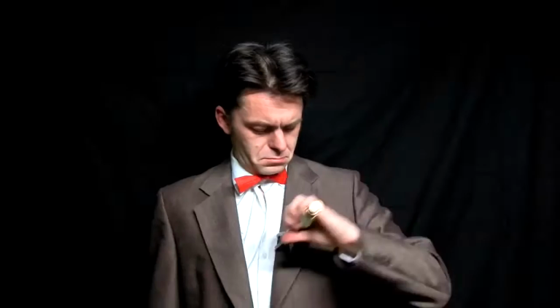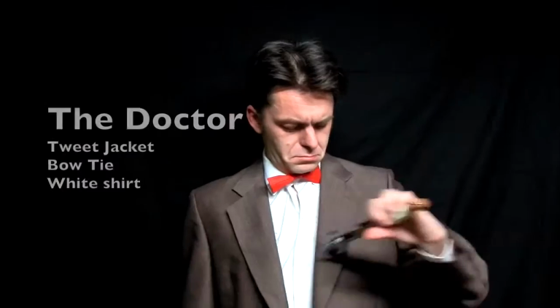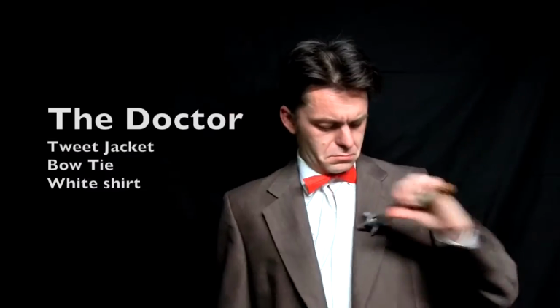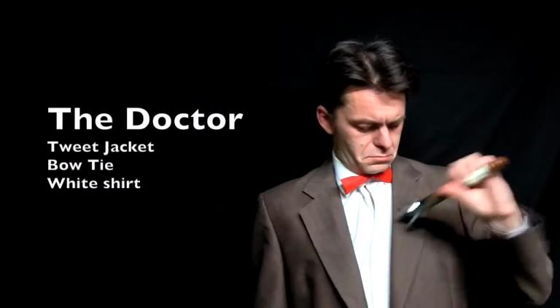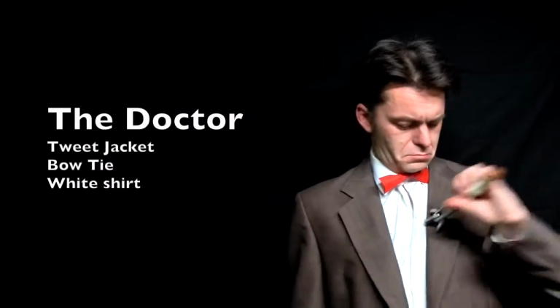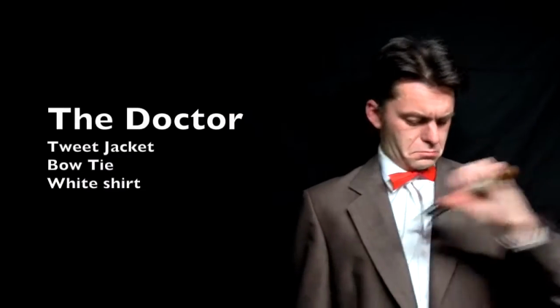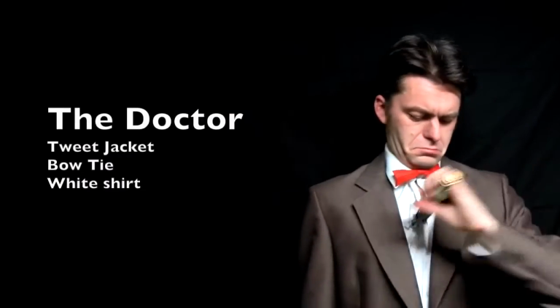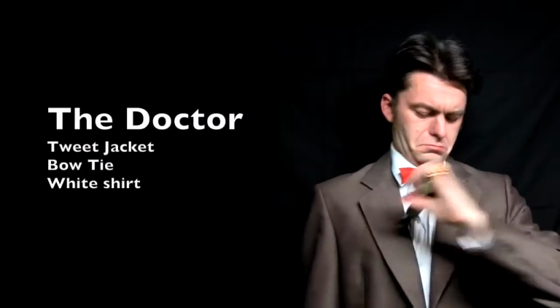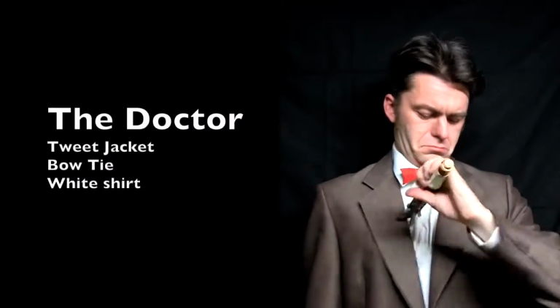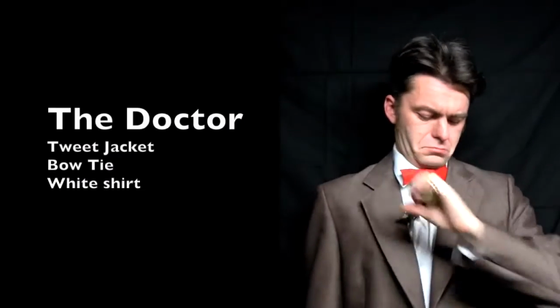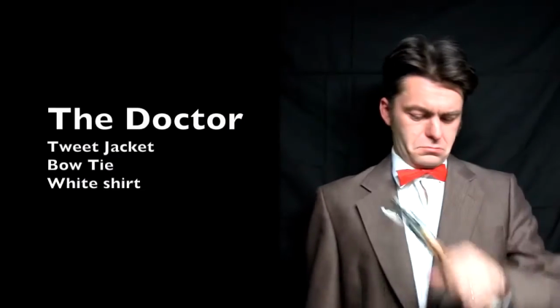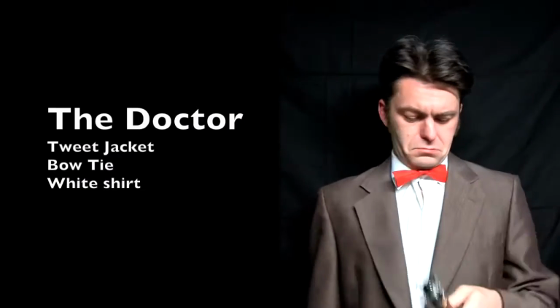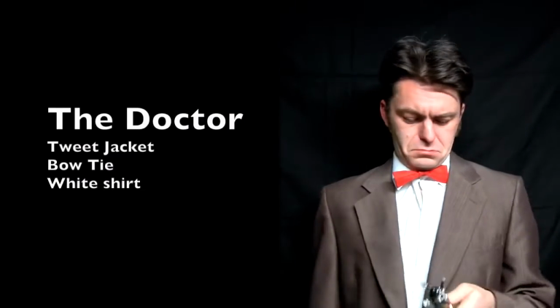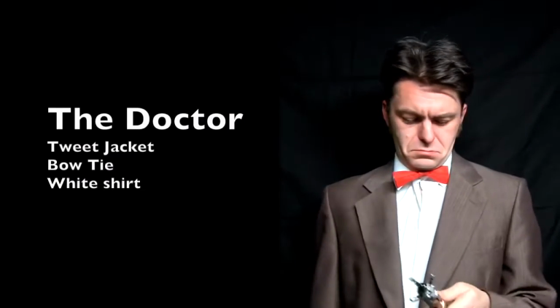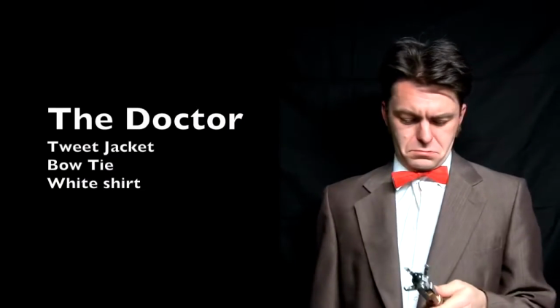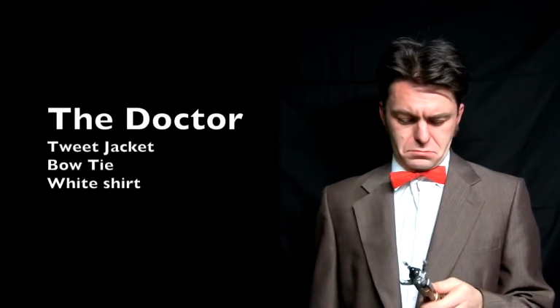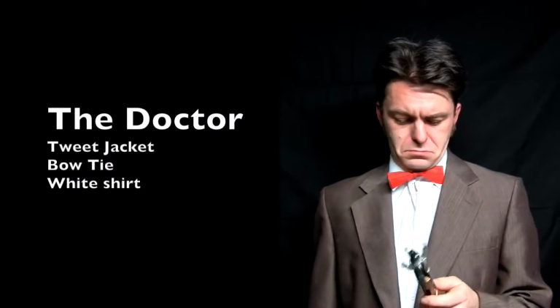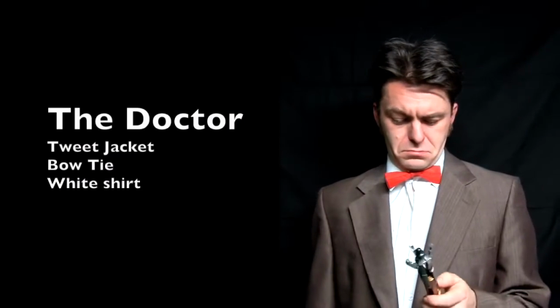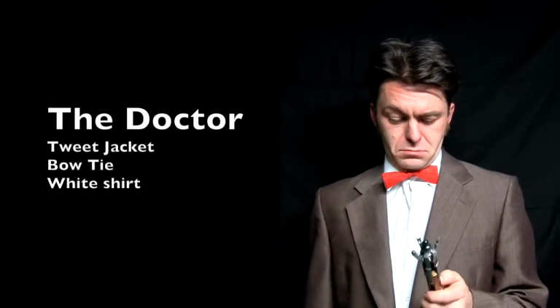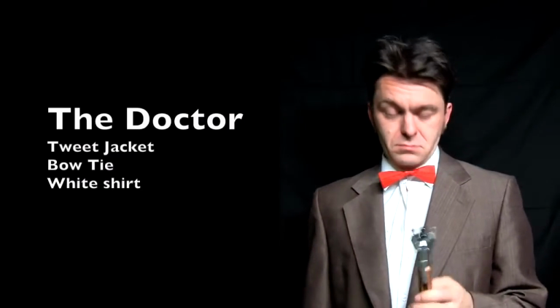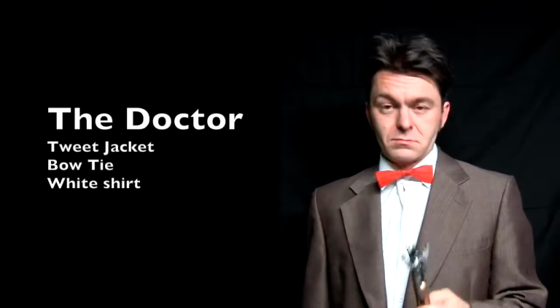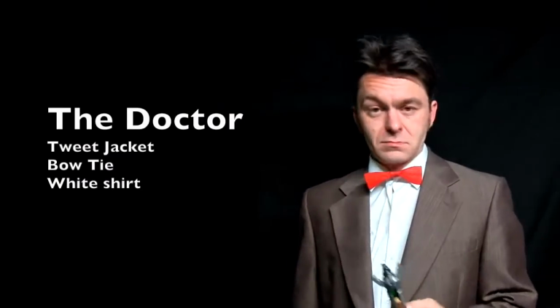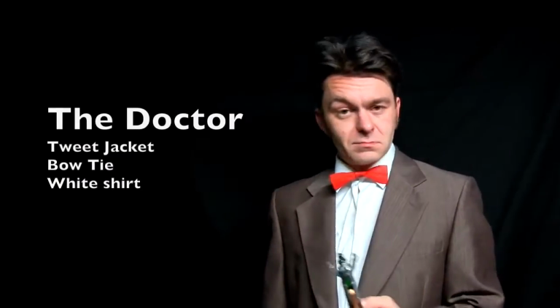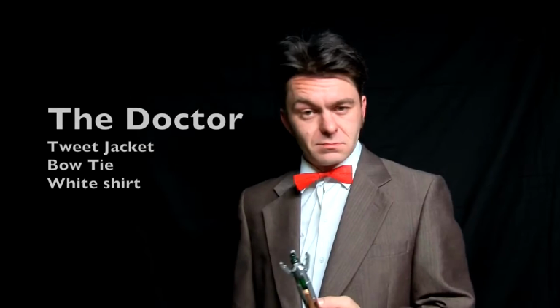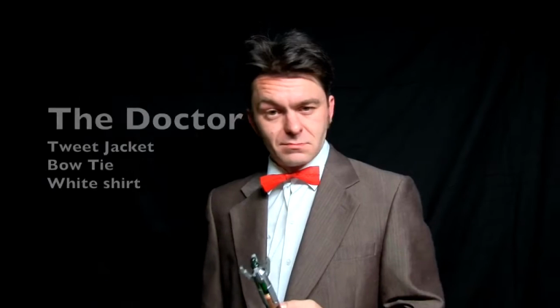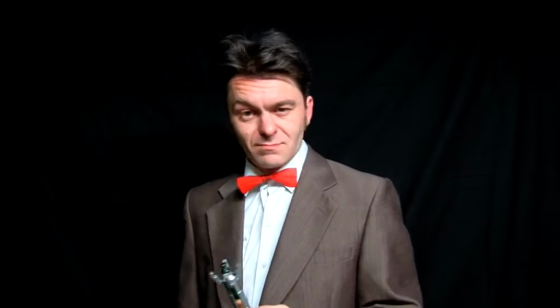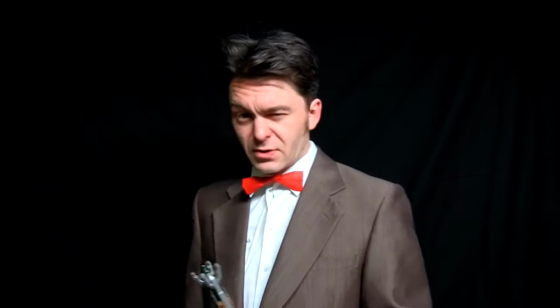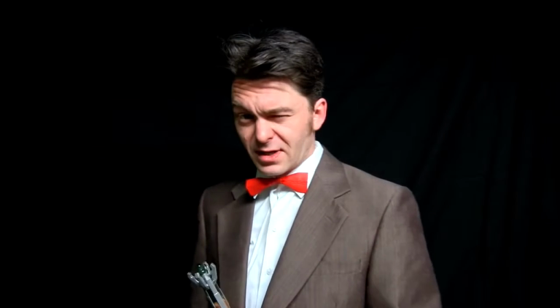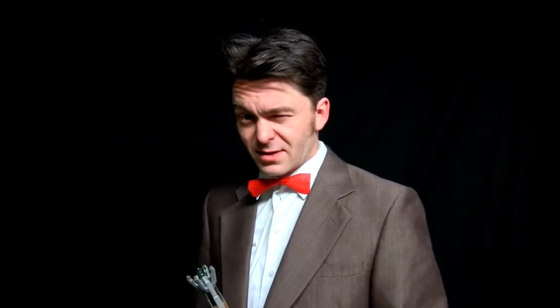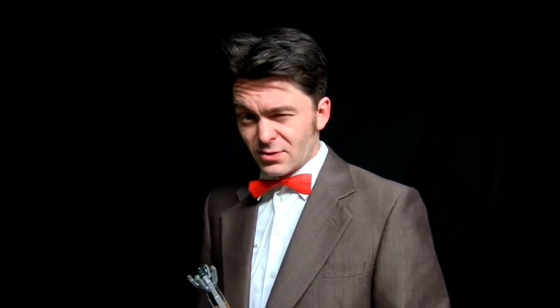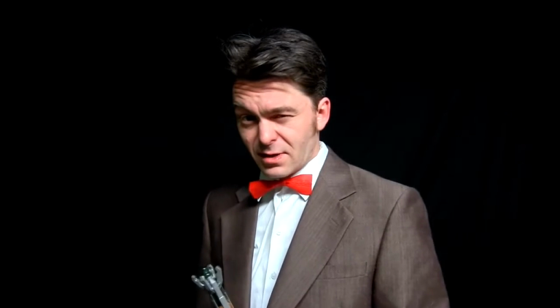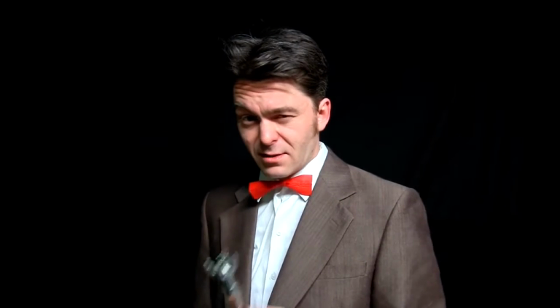If you've got a bow tie, you can also go as Doctor Who, with a tweed jacket and a white shirt. Bow ties are cool now.